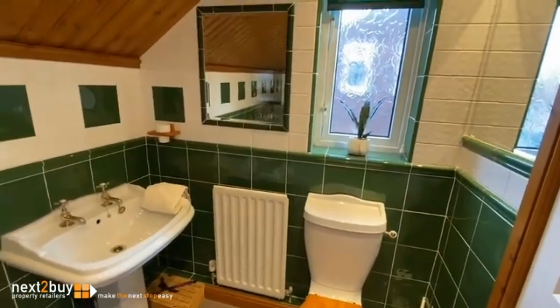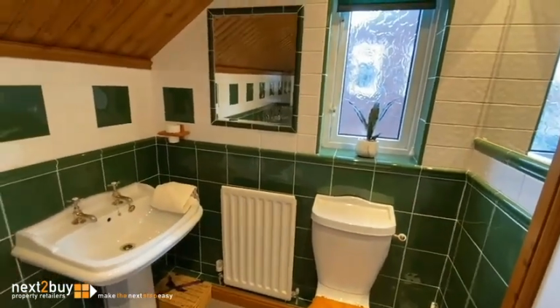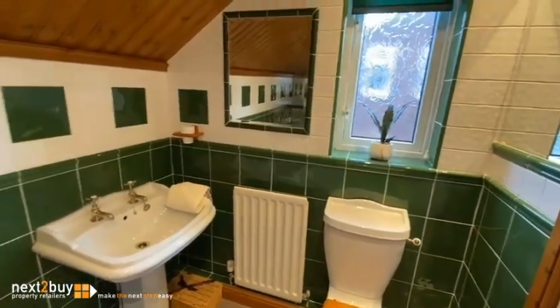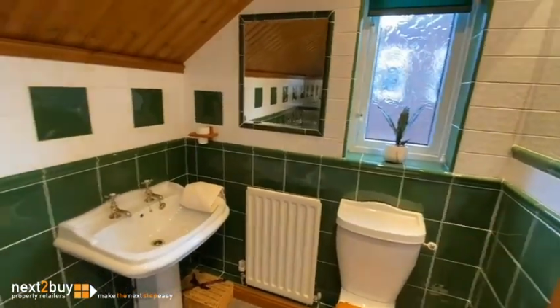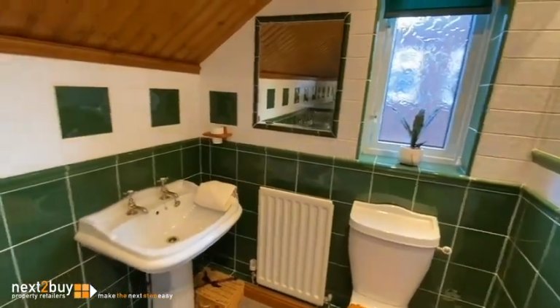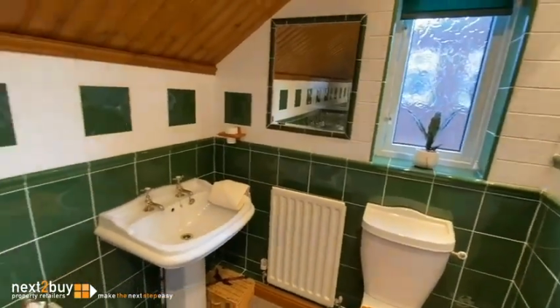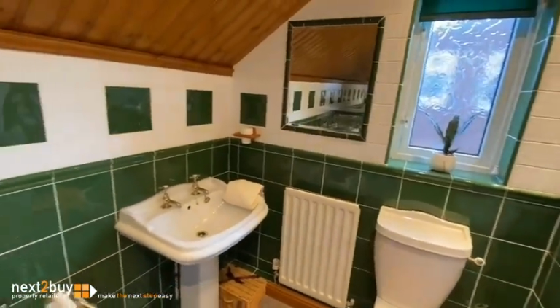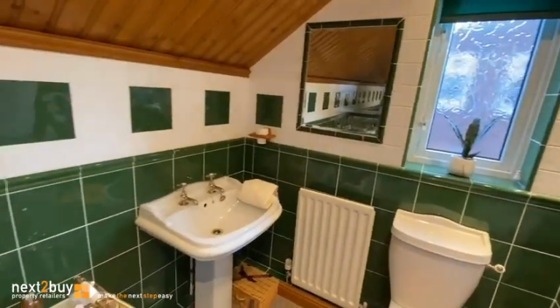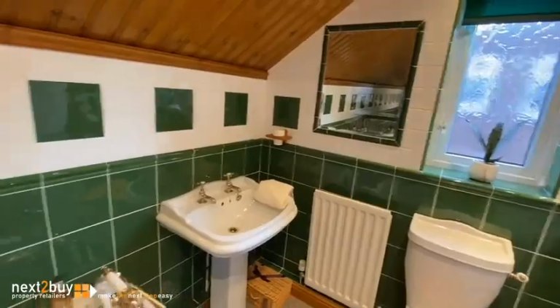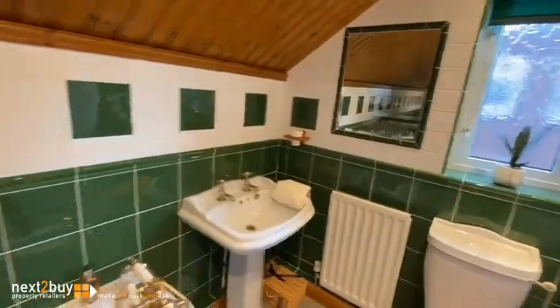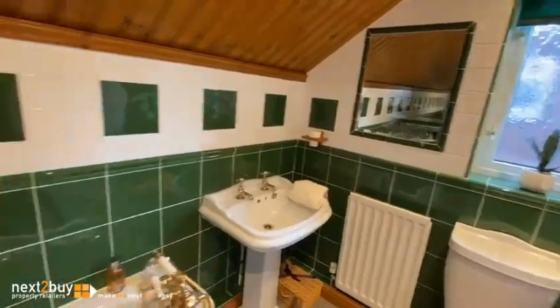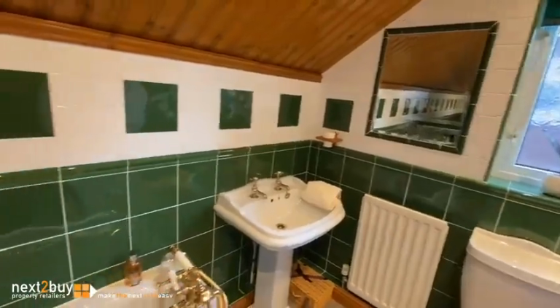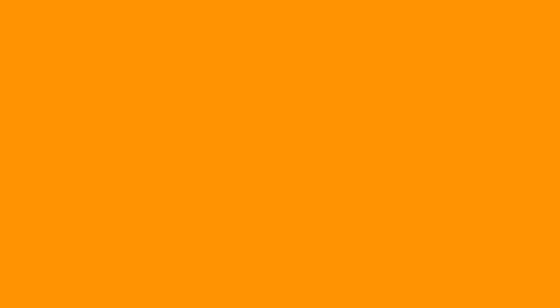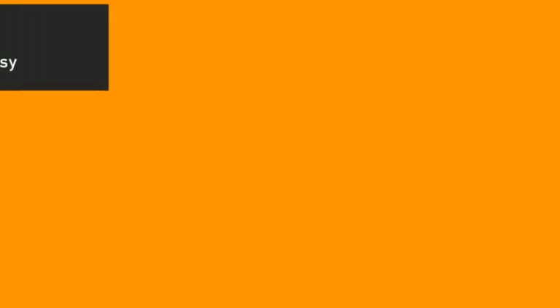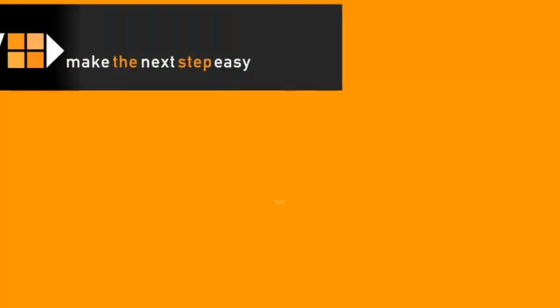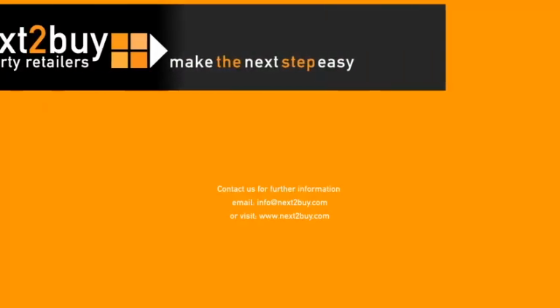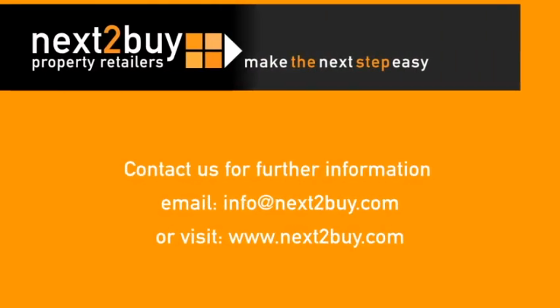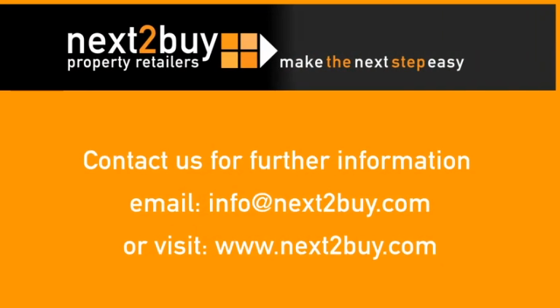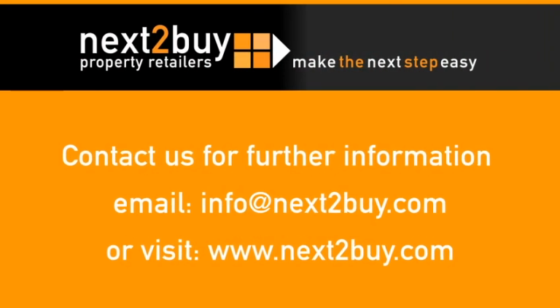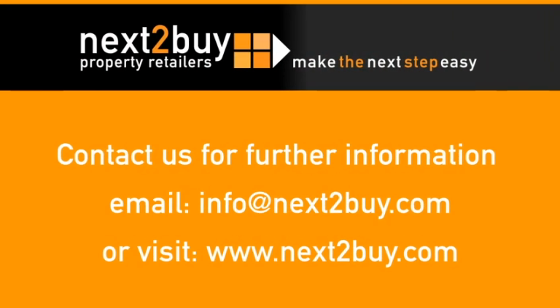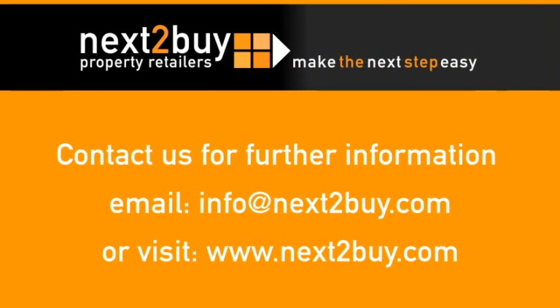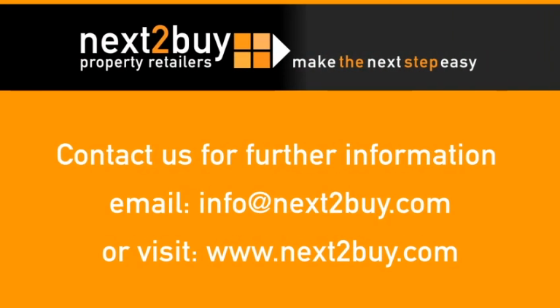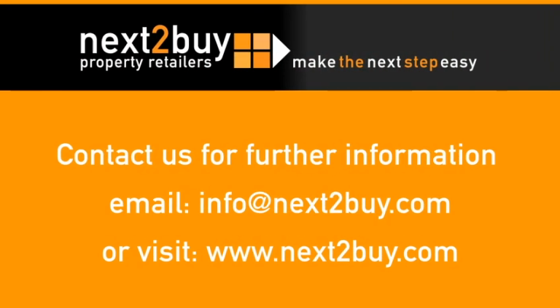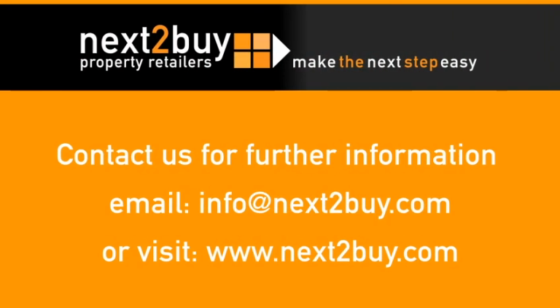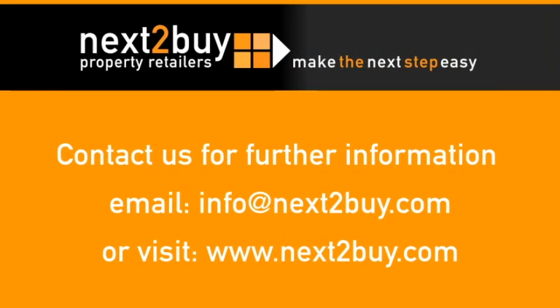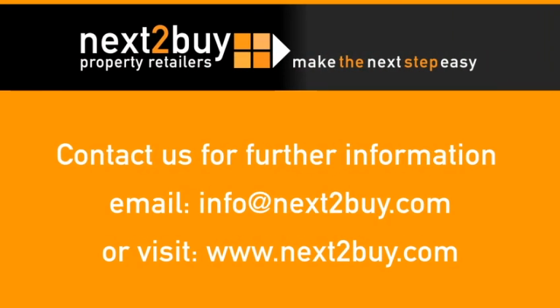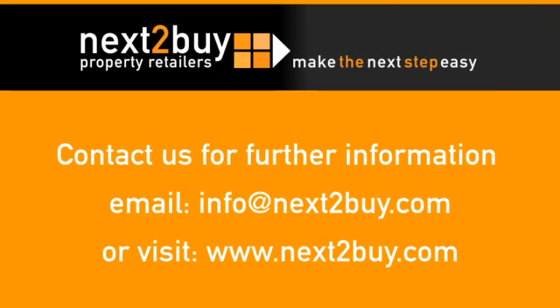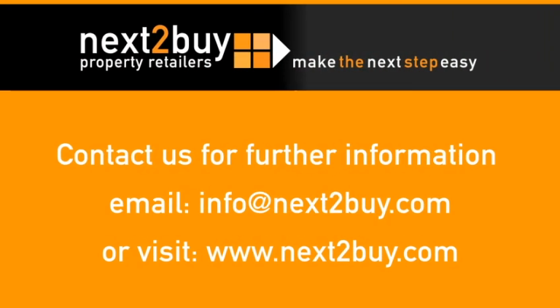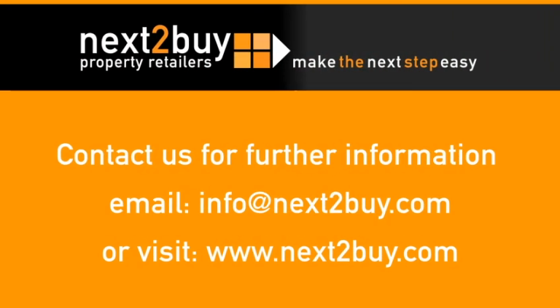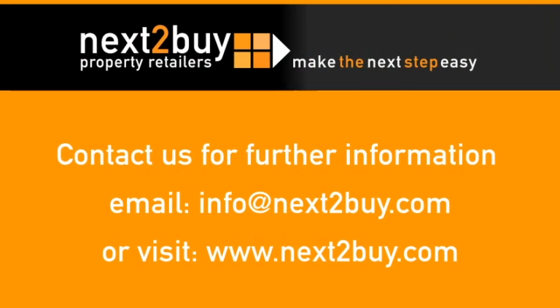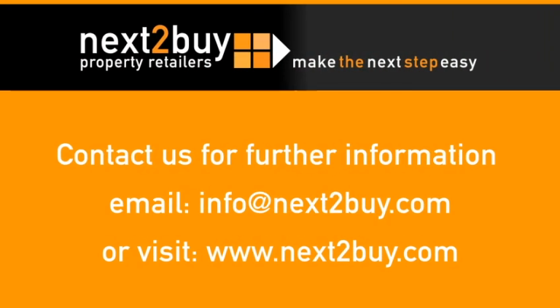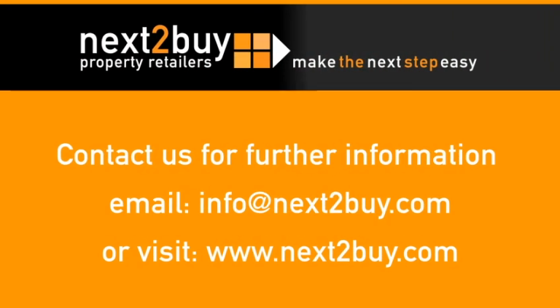And that's our property on Scrub Road. Click the link to get in touch.